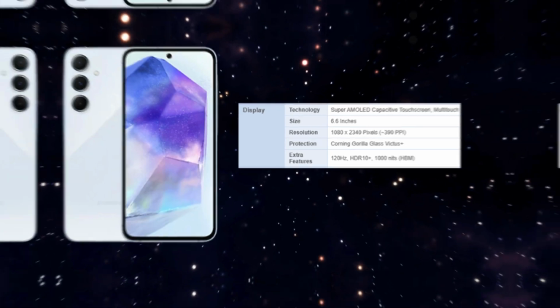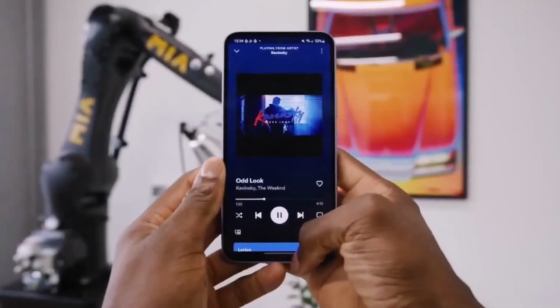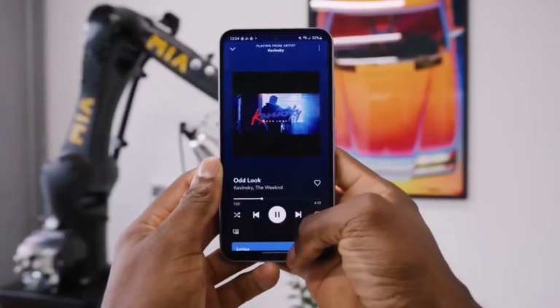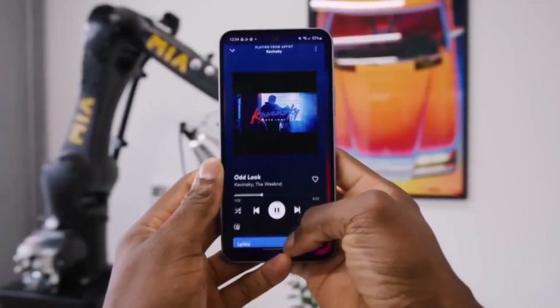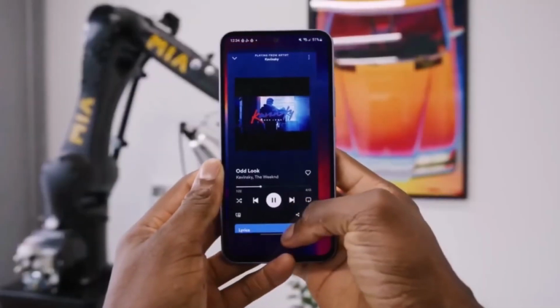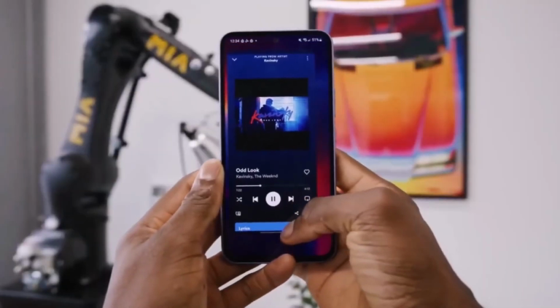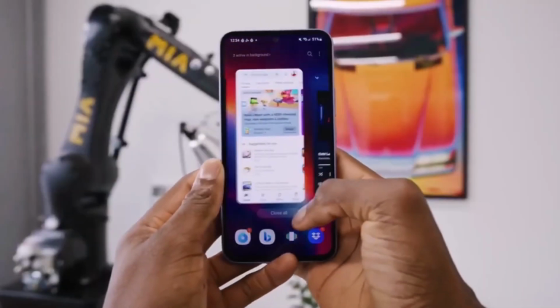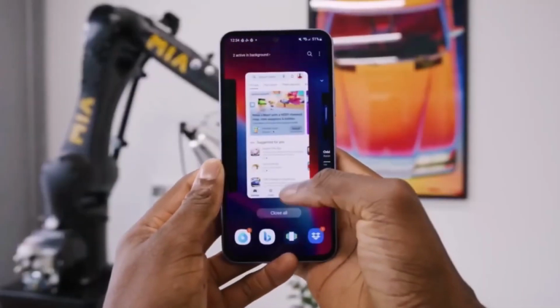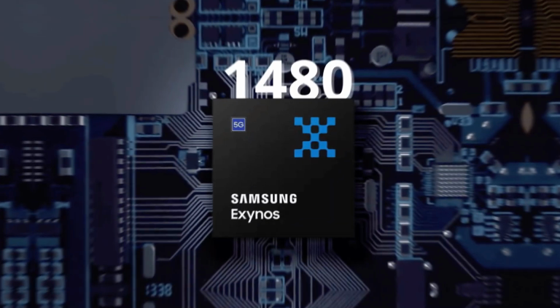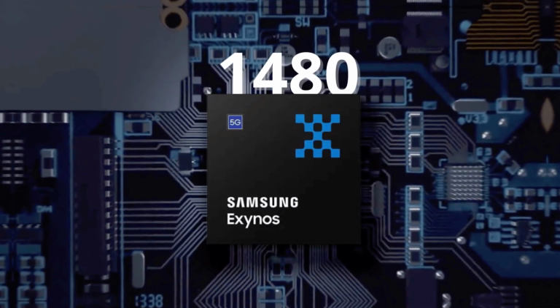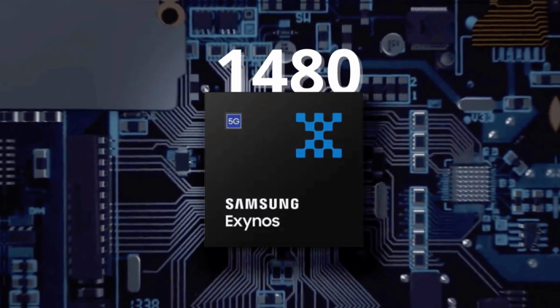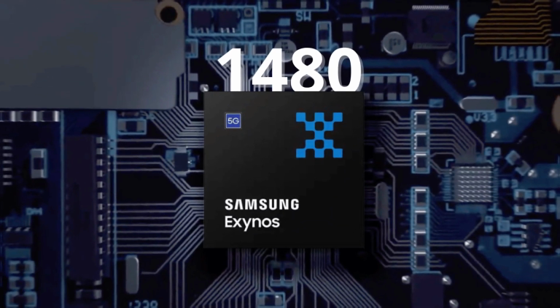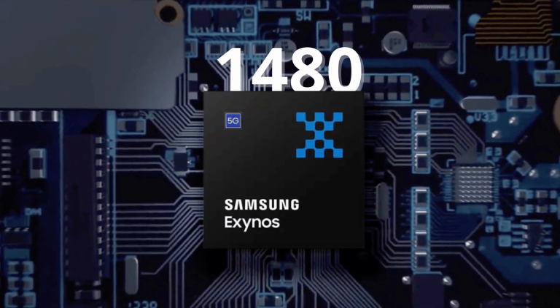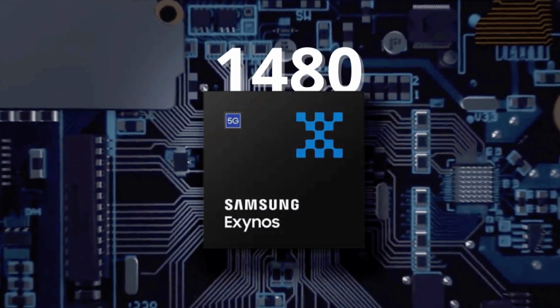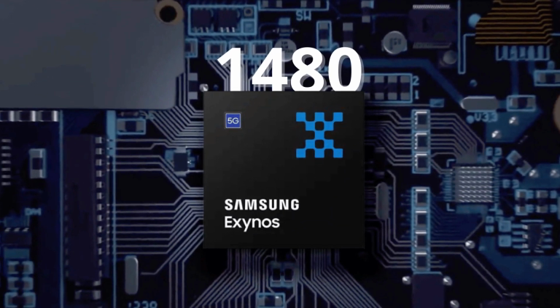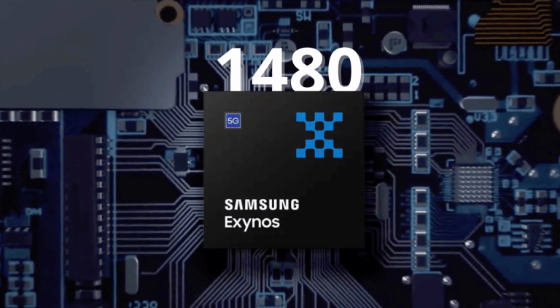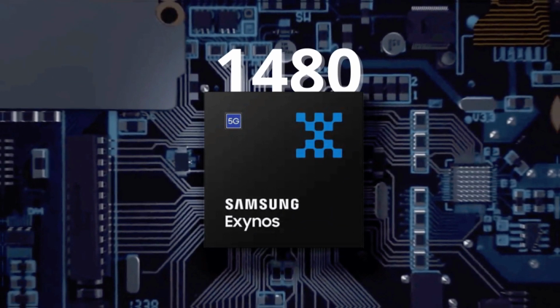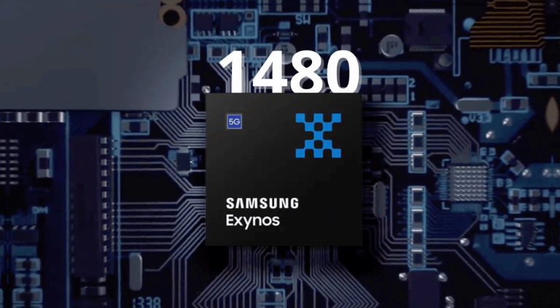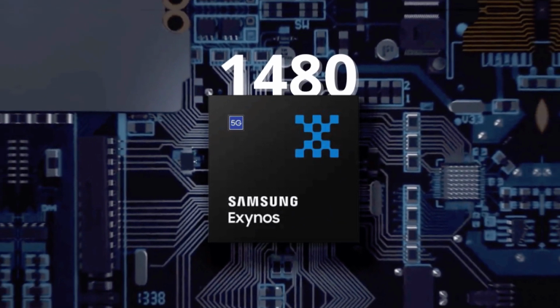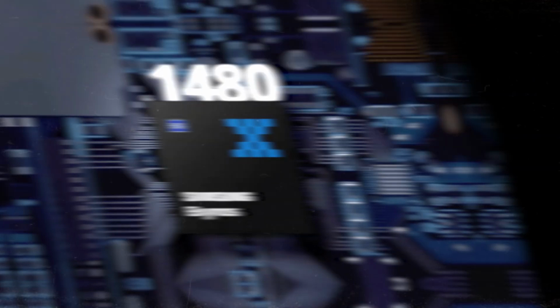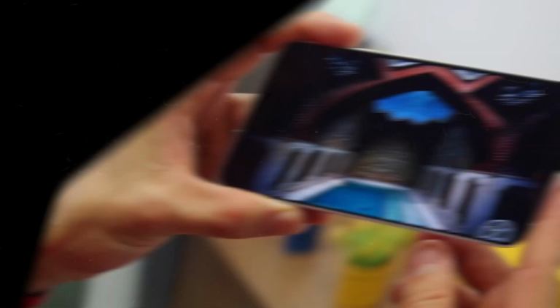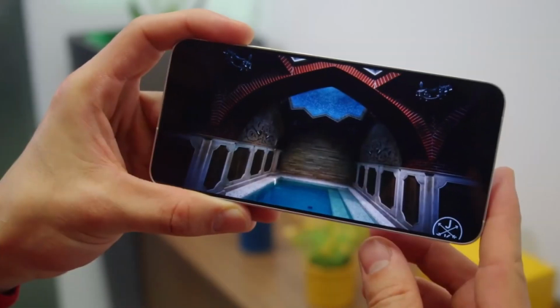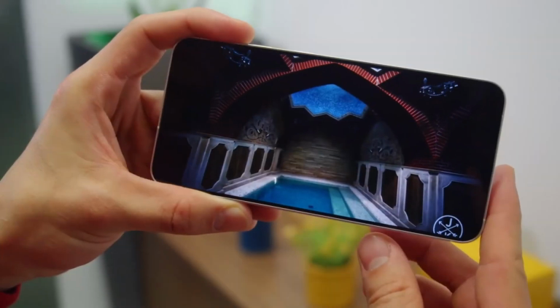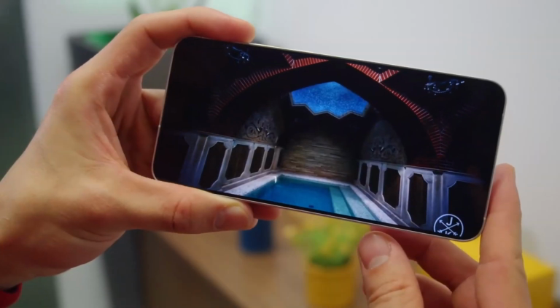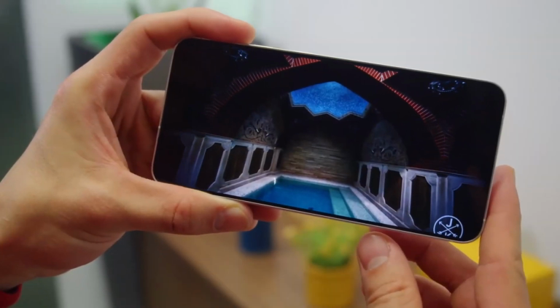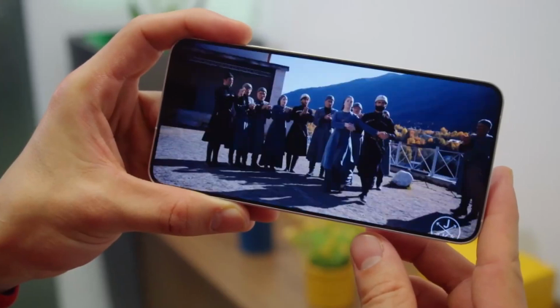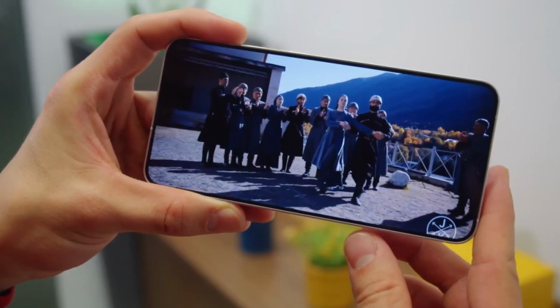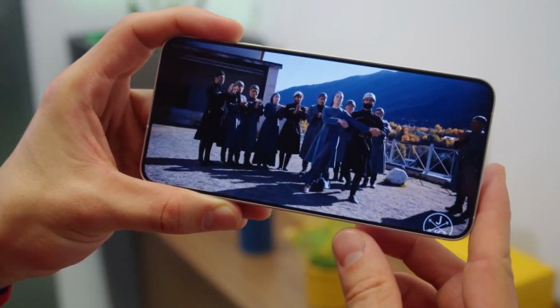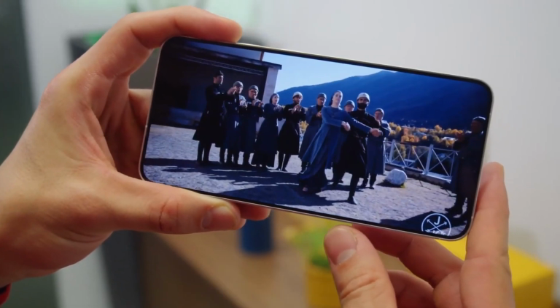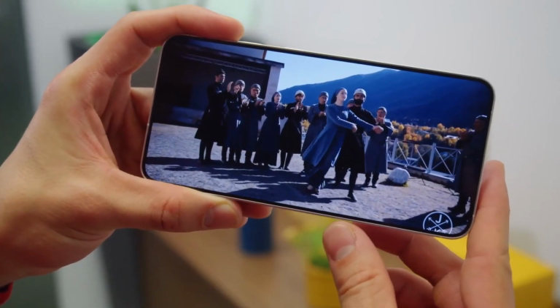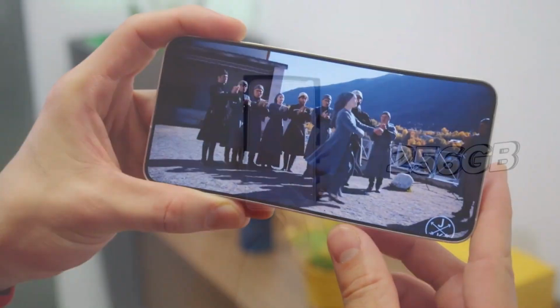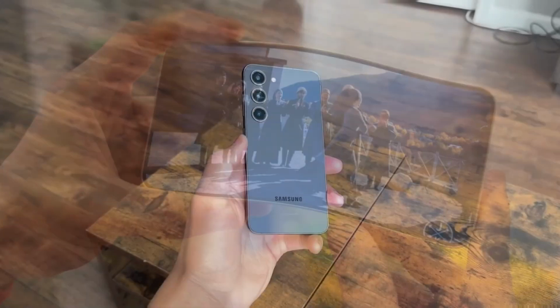Powered by an octa-core Exynos 1480 chip, it offers sufficient performance for everyday tasks and can handle gaming reasonably well.